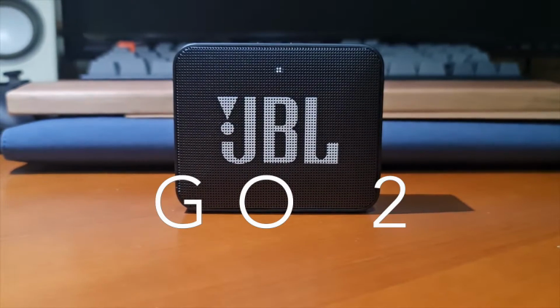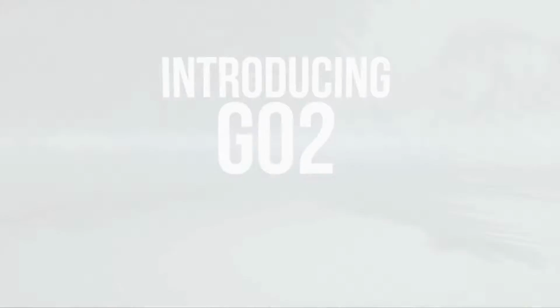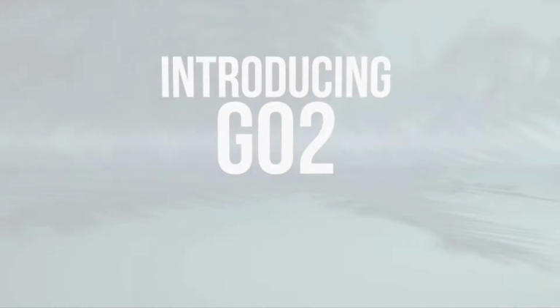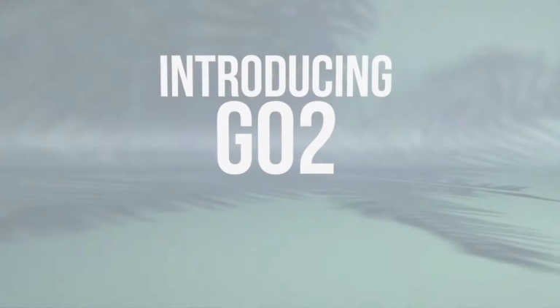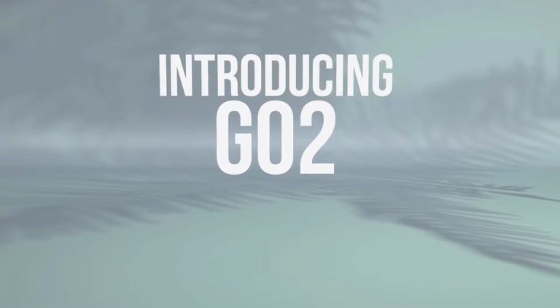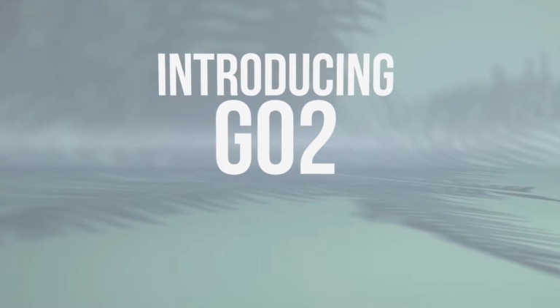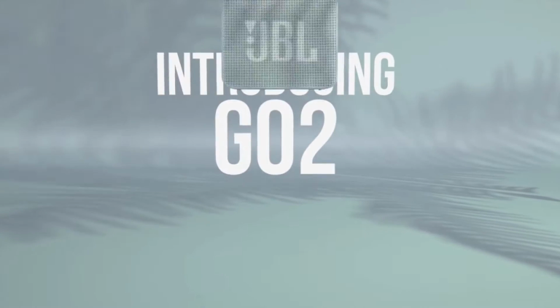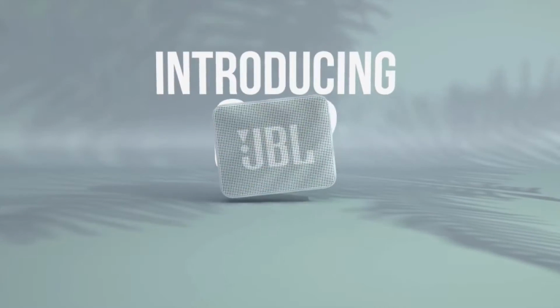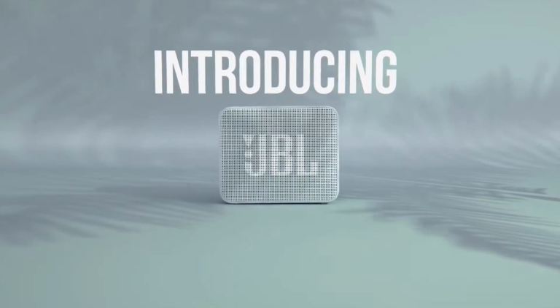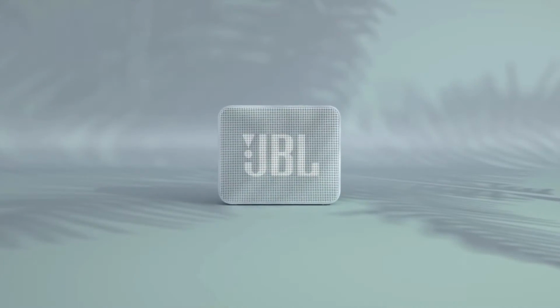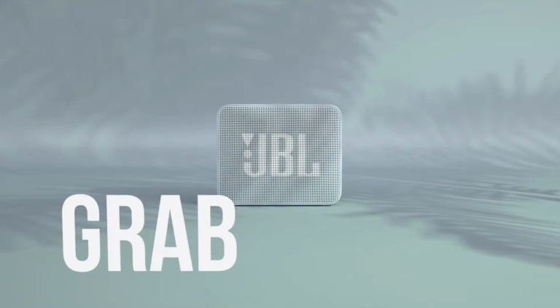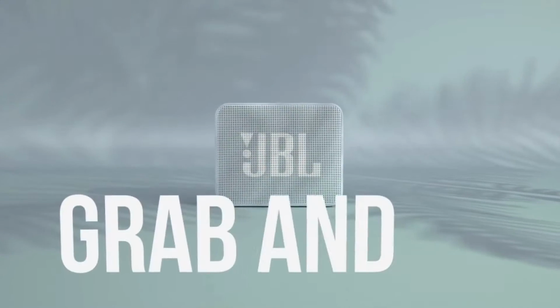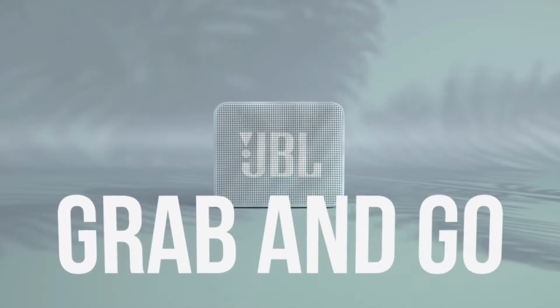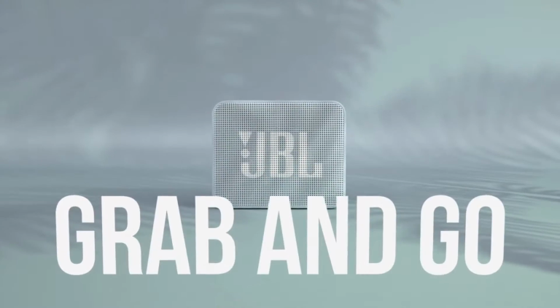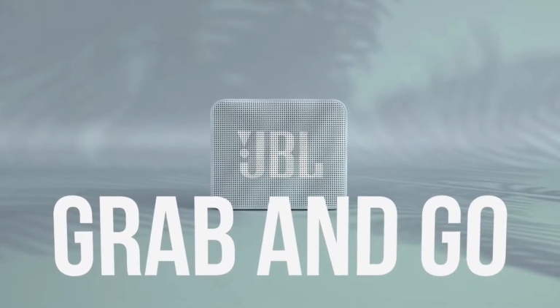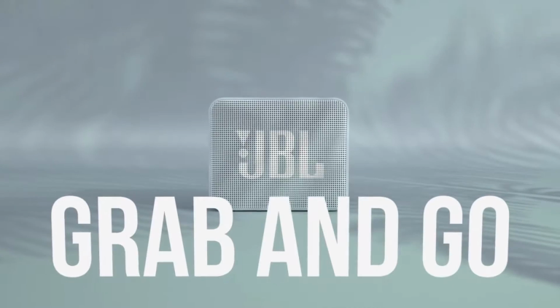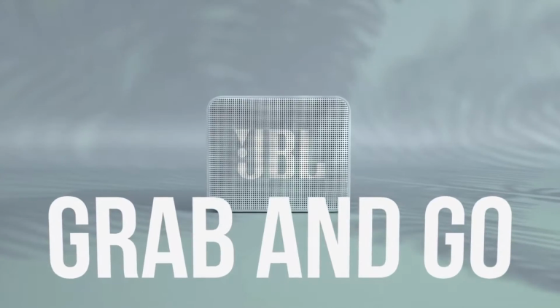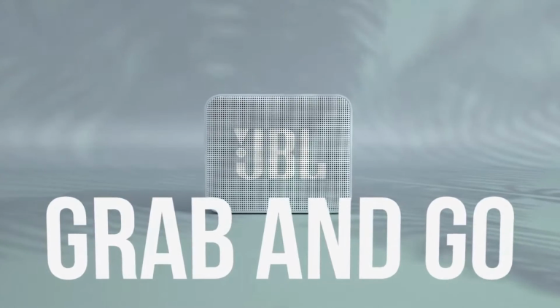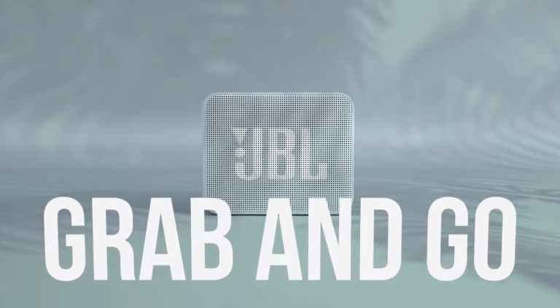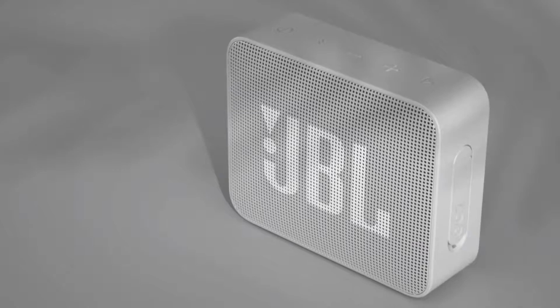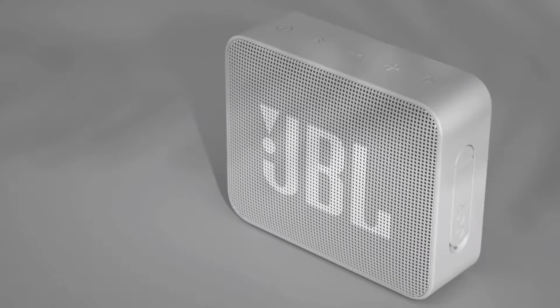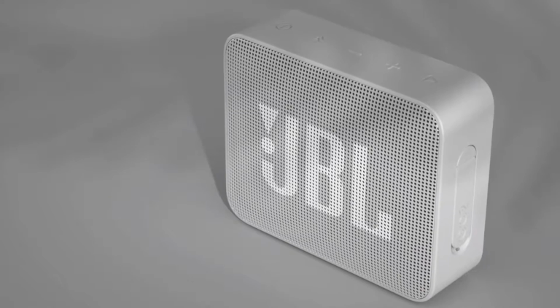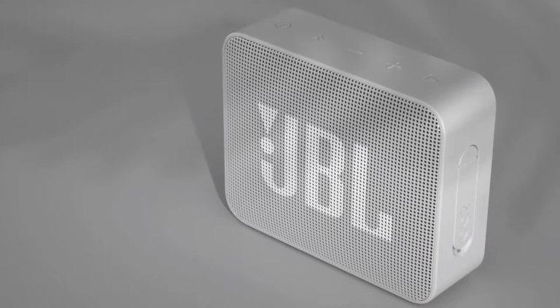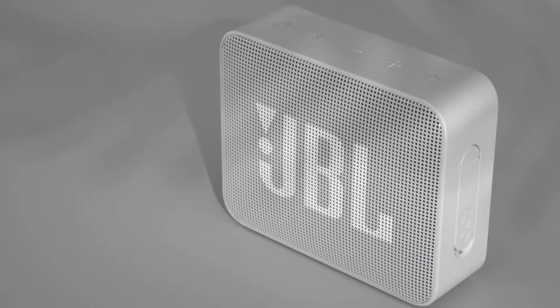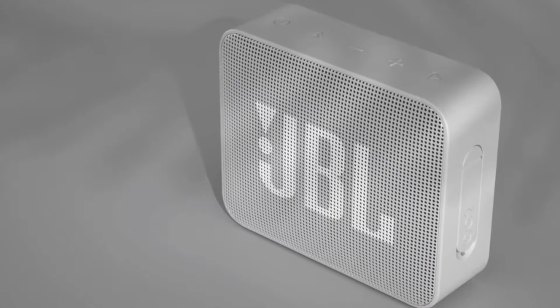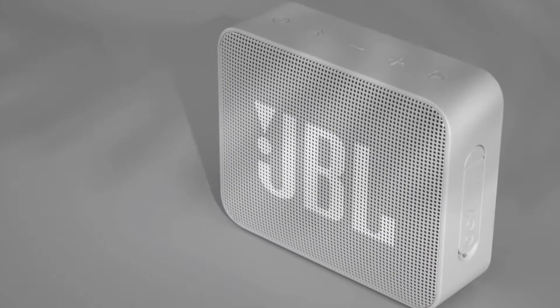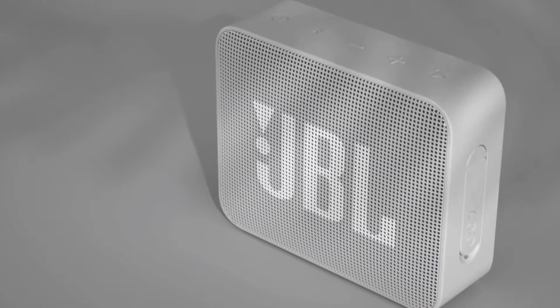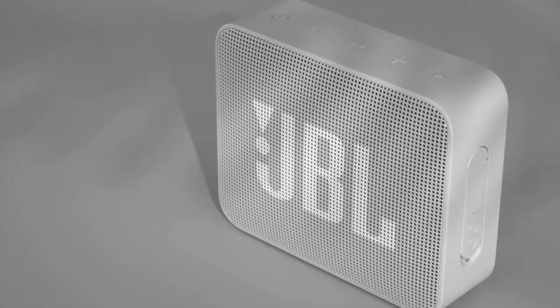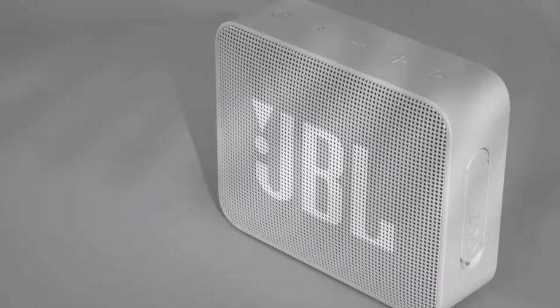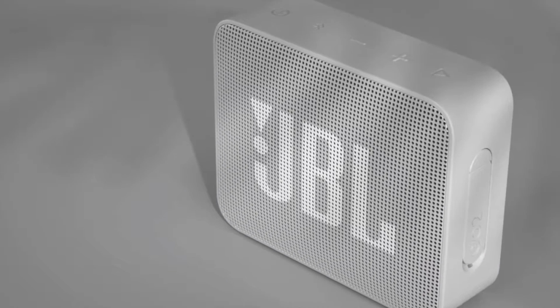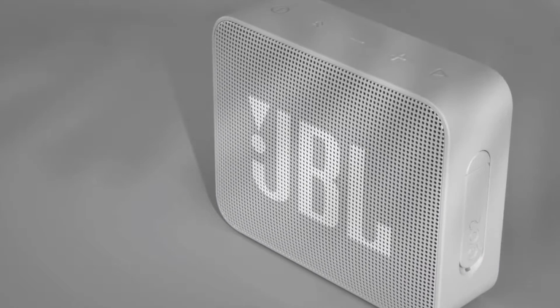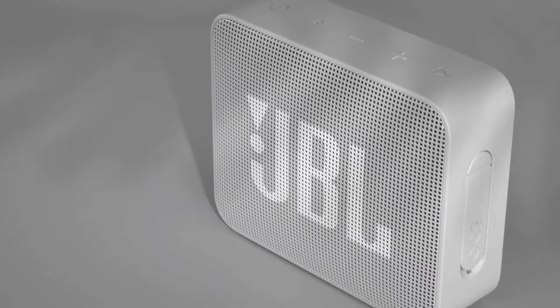Hey, what's up YouTube? Today I'll be doing an unboxing, overview and review of the JBL Go 2 speaker. Let's get into the unboxing.